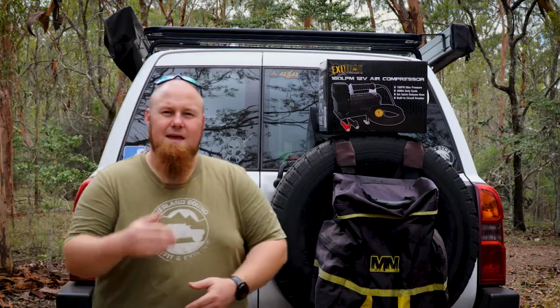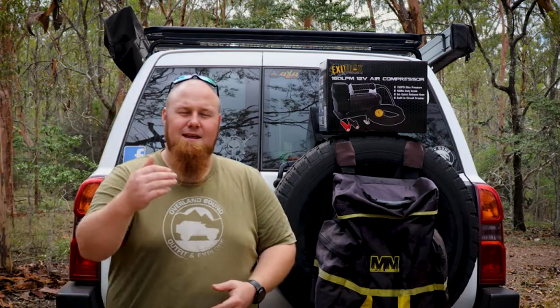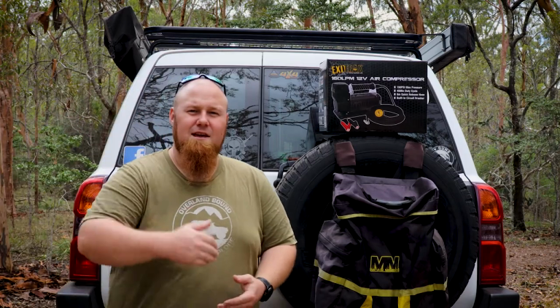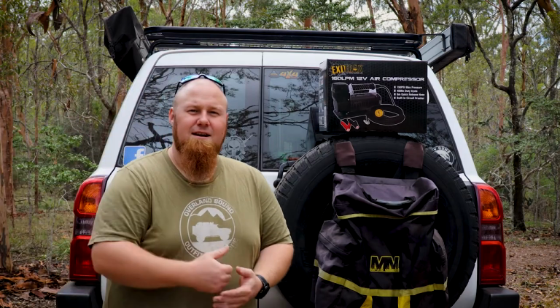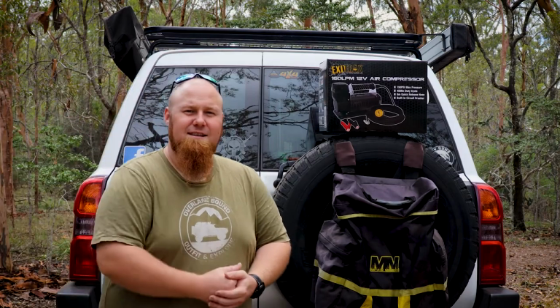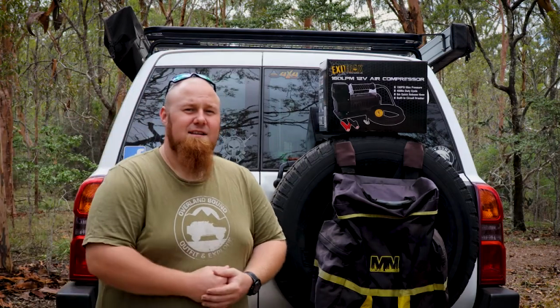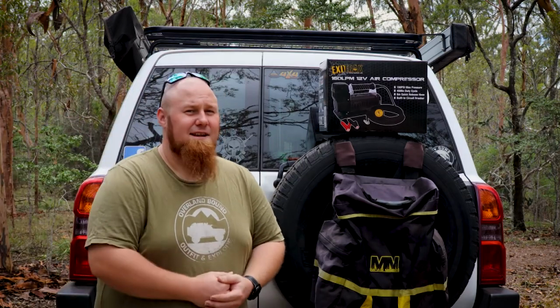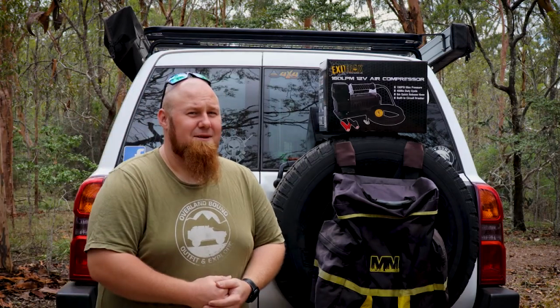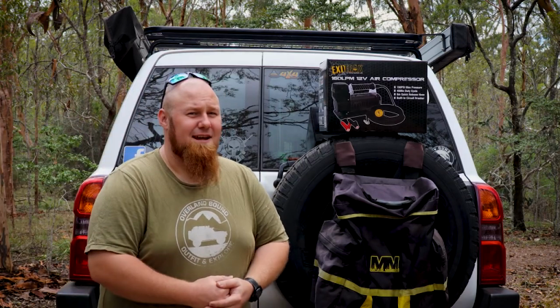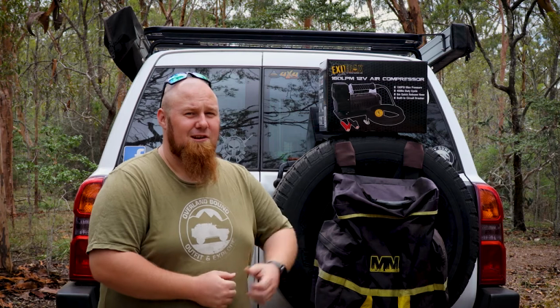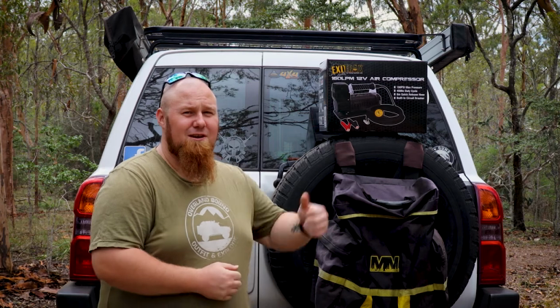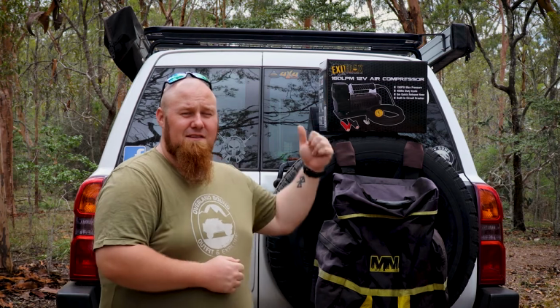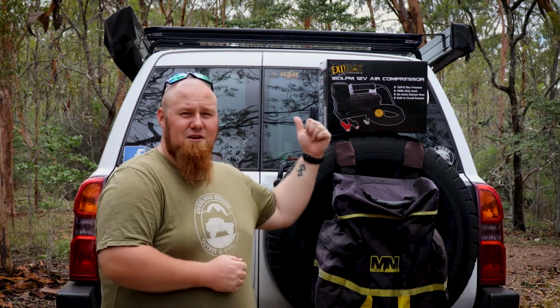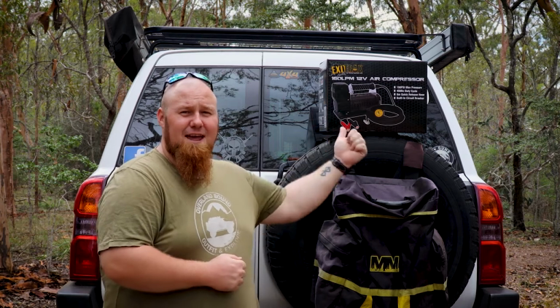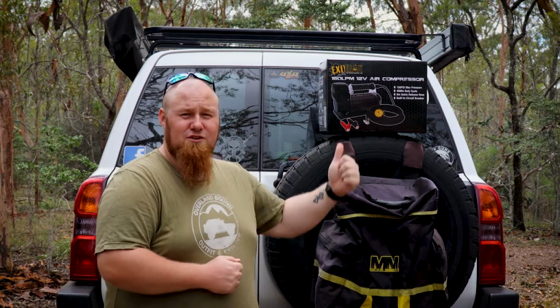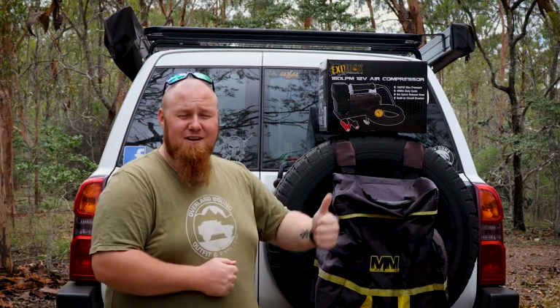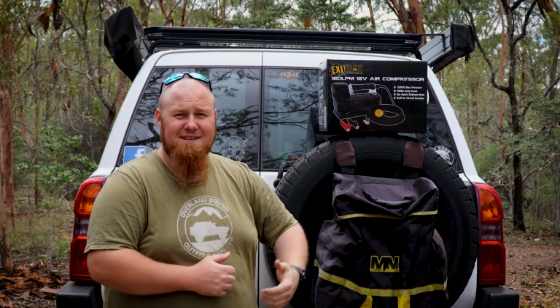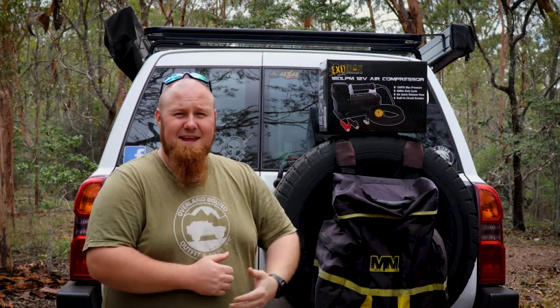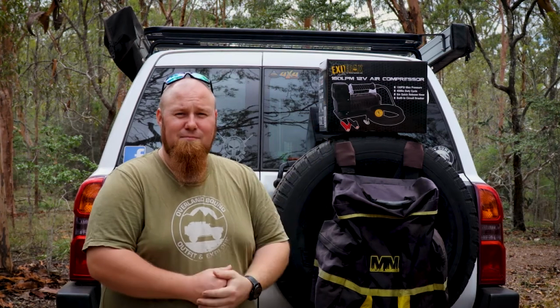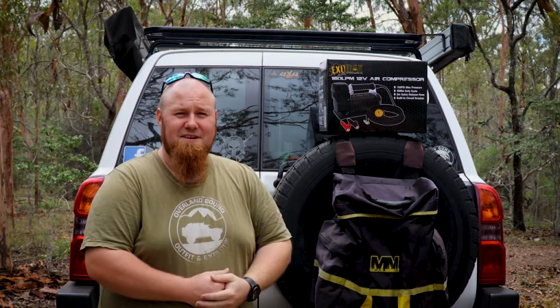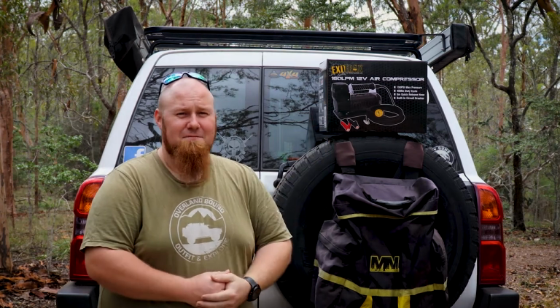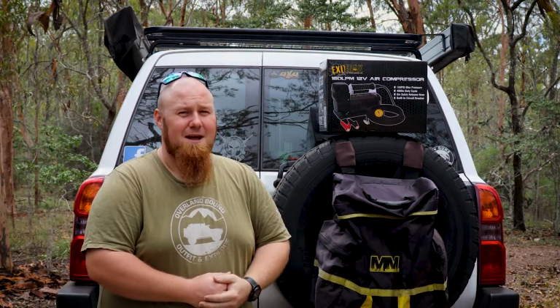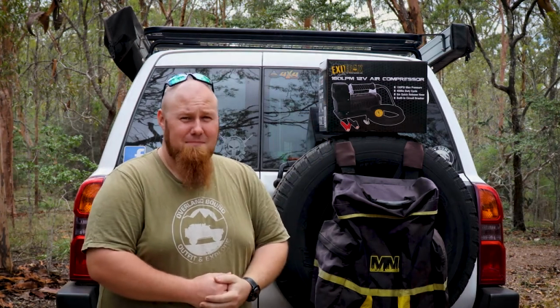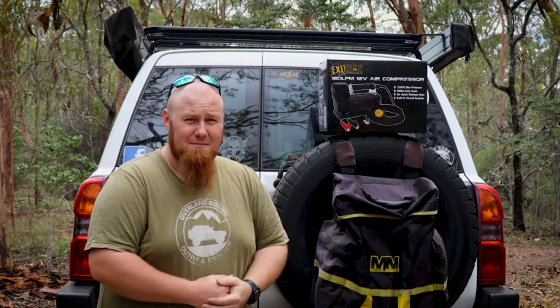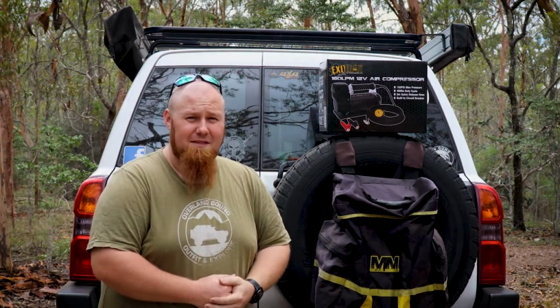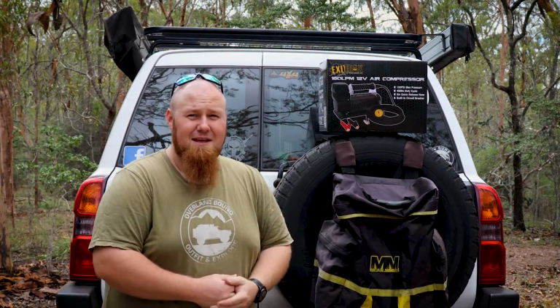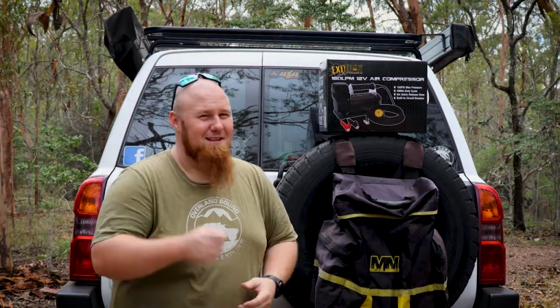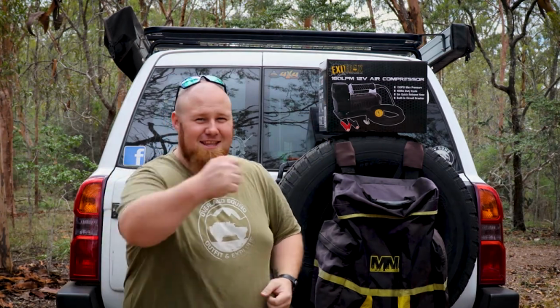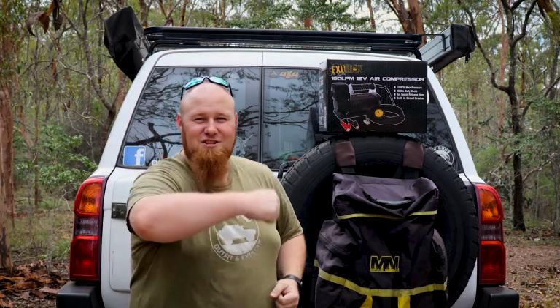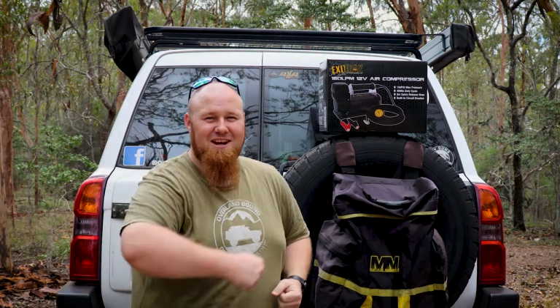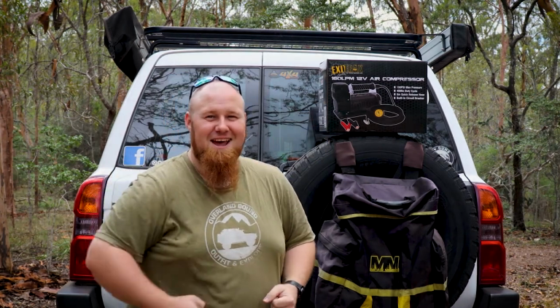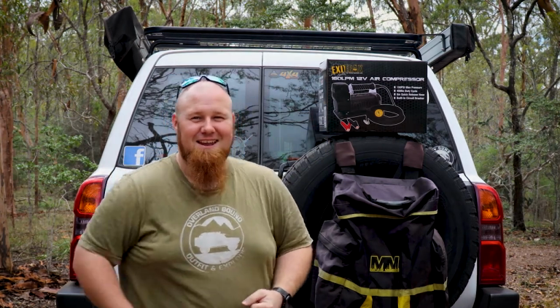G'day guys. Today we're taking a look at the new Exit Trax air compressor by Mean Mother. Let's check it out.